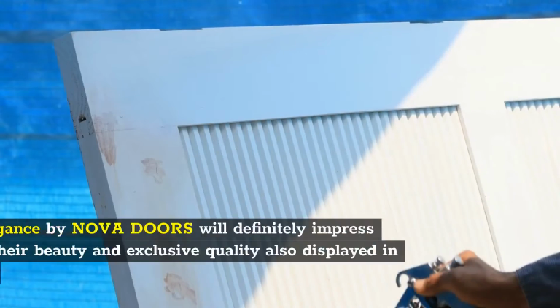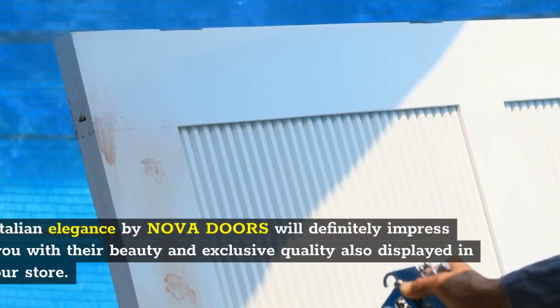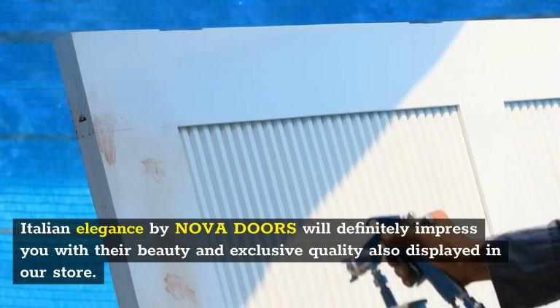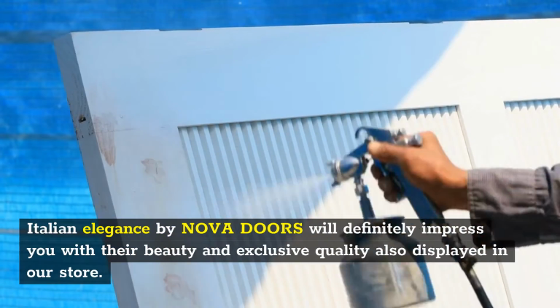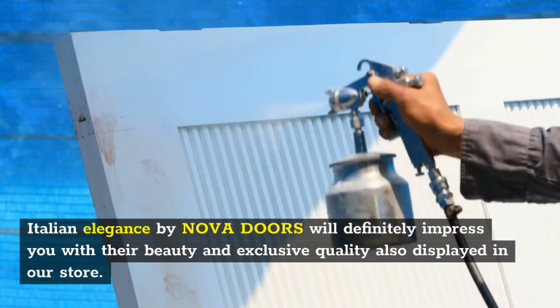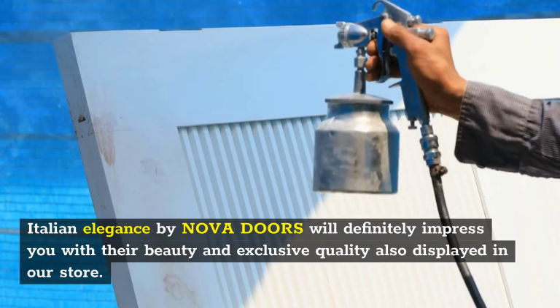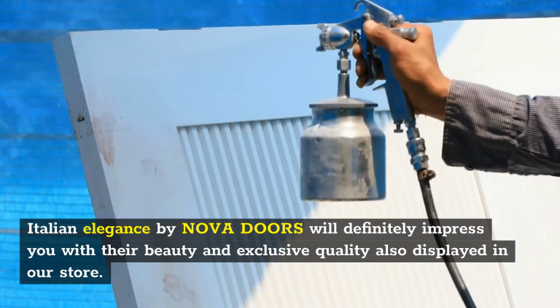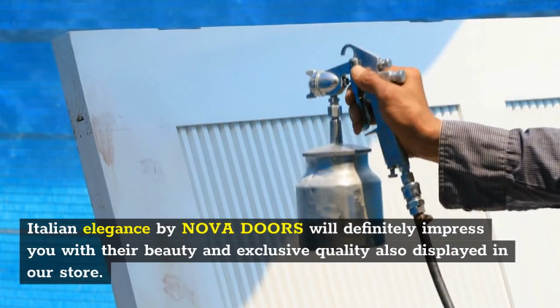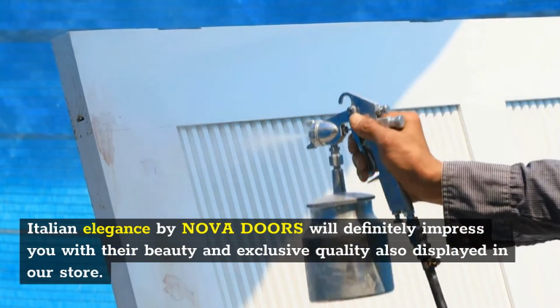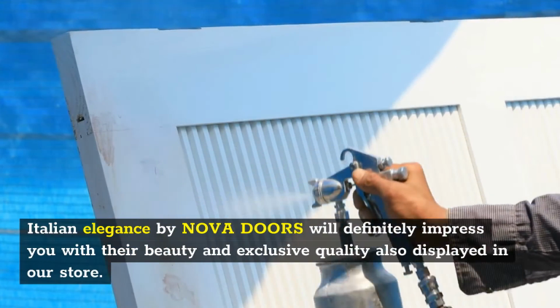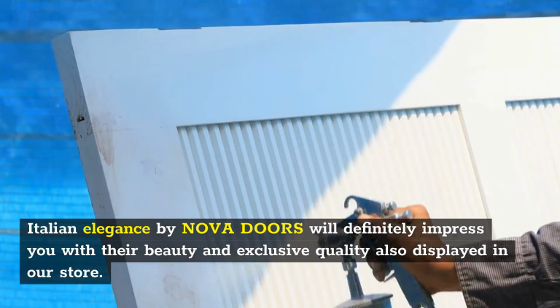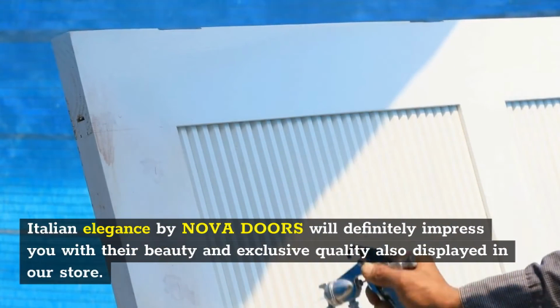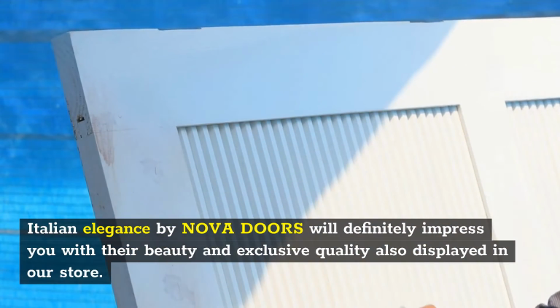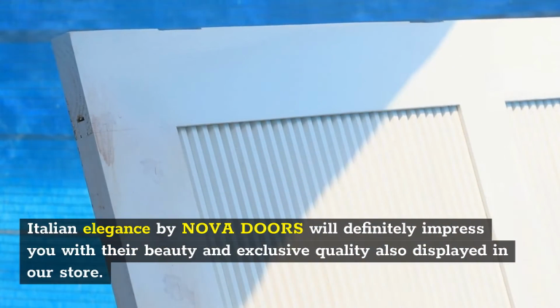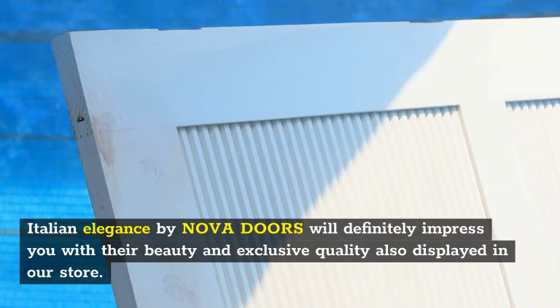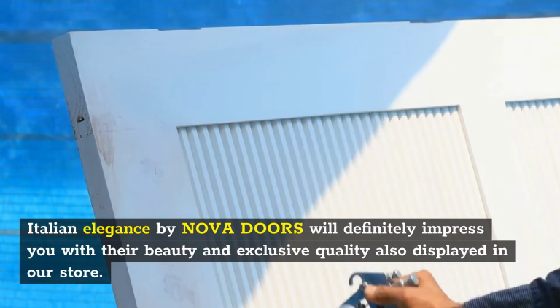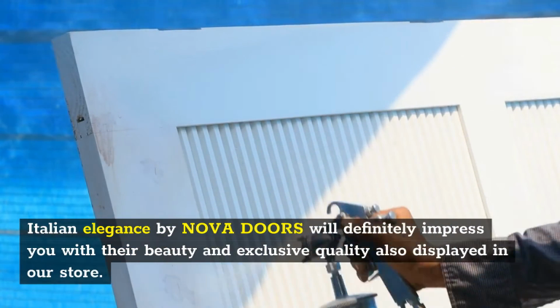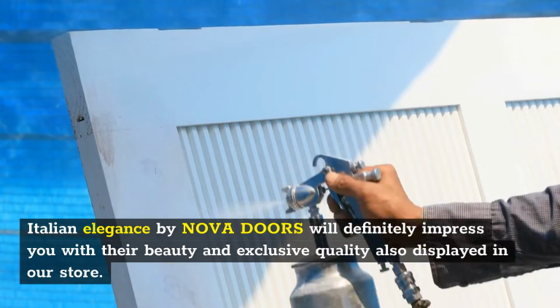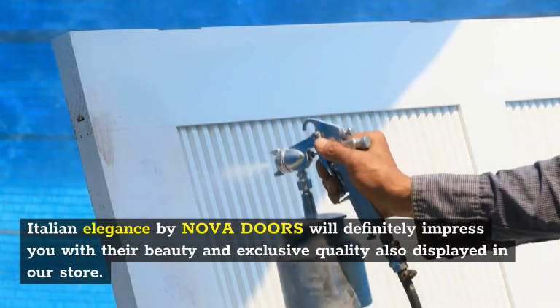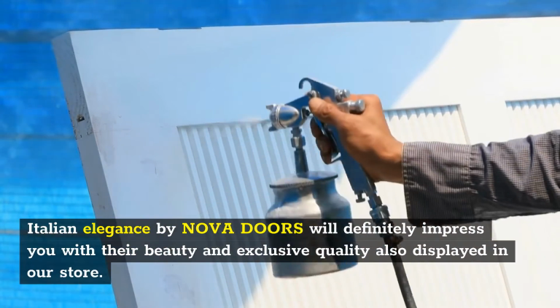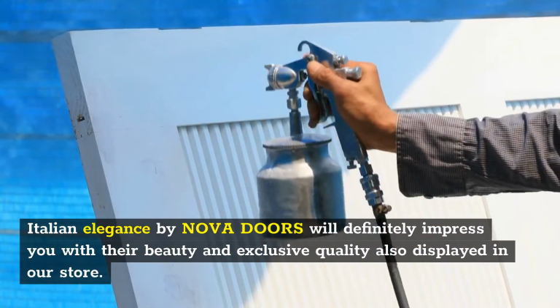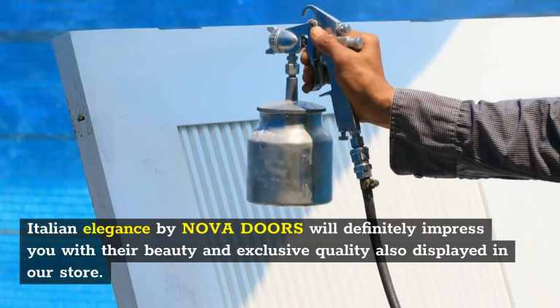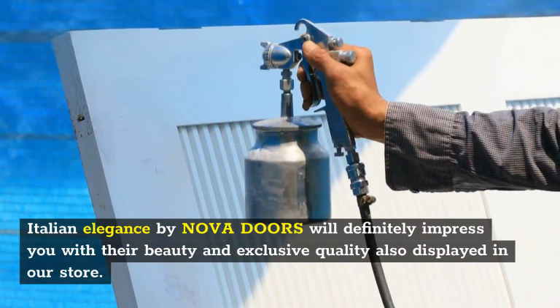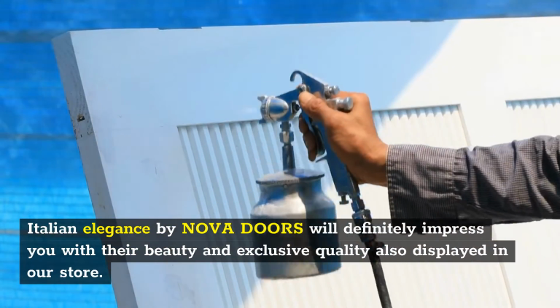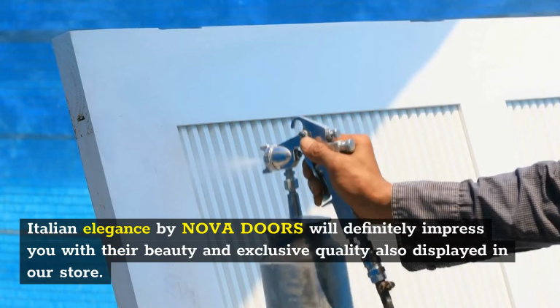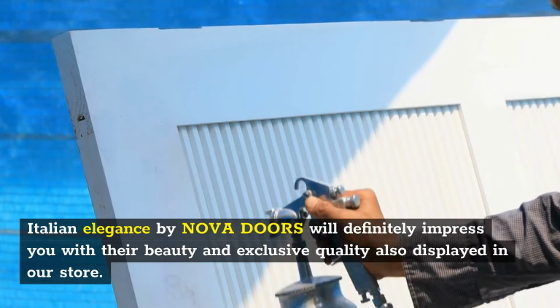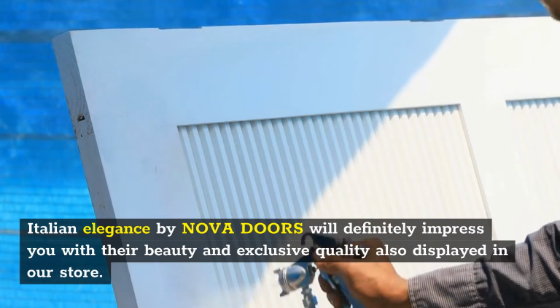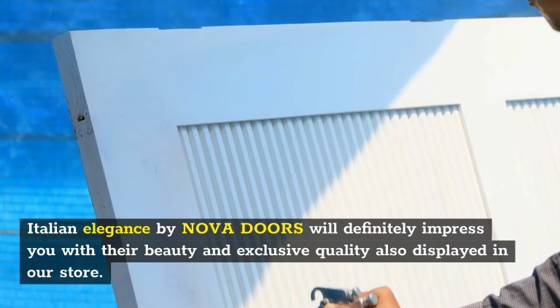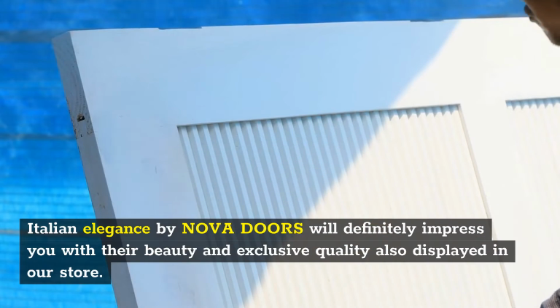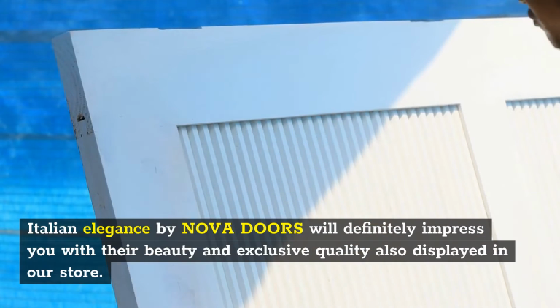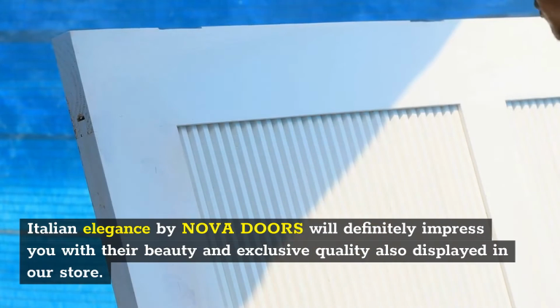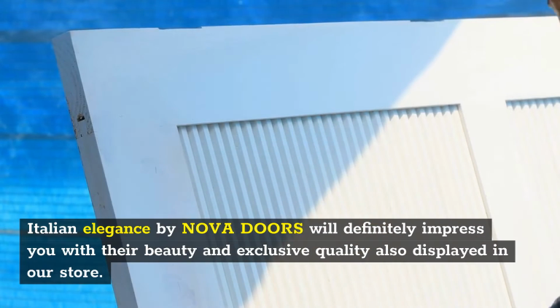Italian Elegance by Nova Doors will definitely impress you with their beauty and exclusive quality, also displayed in our store.